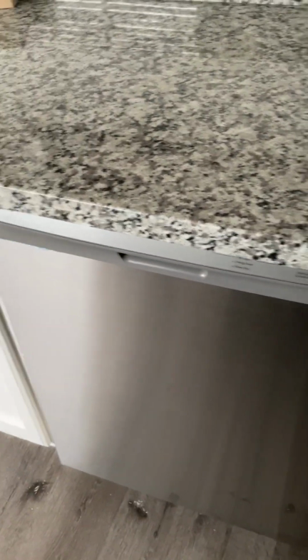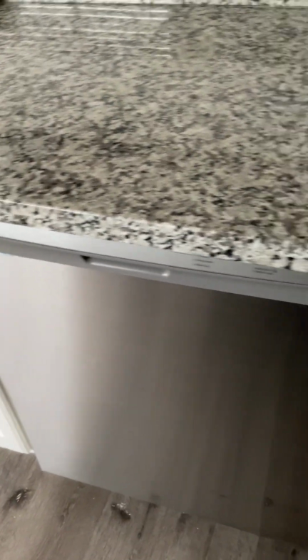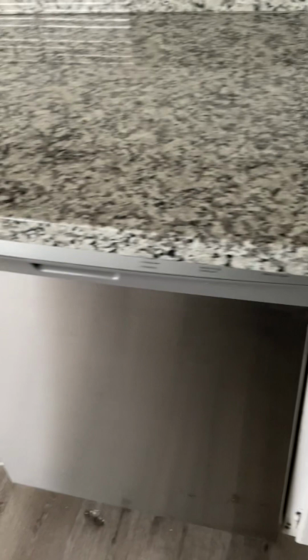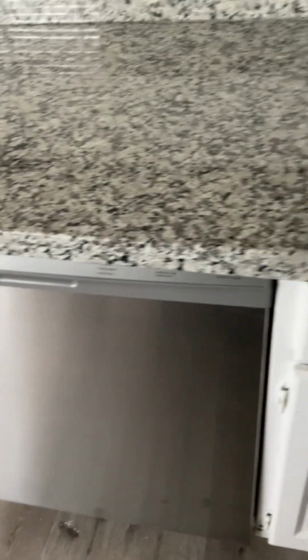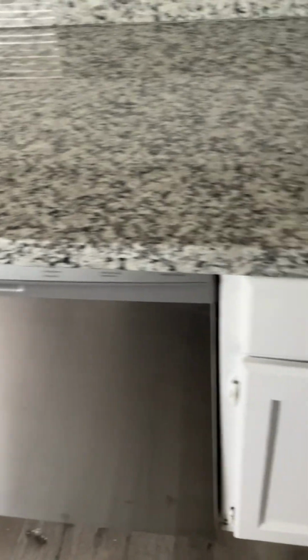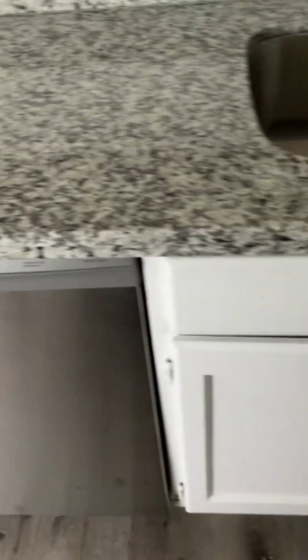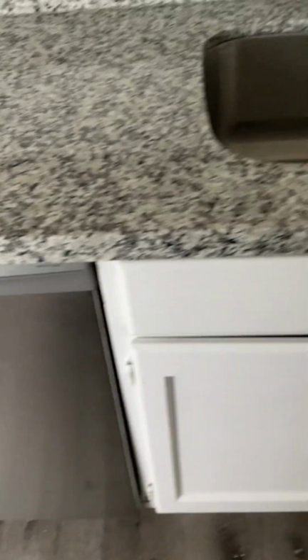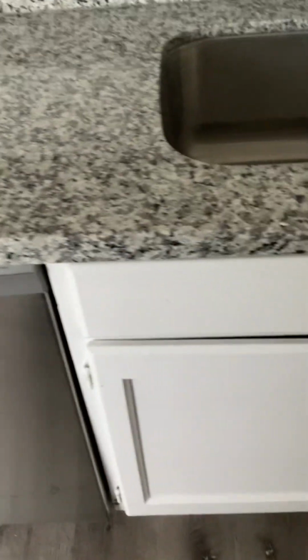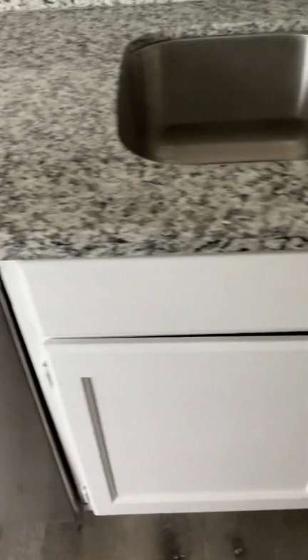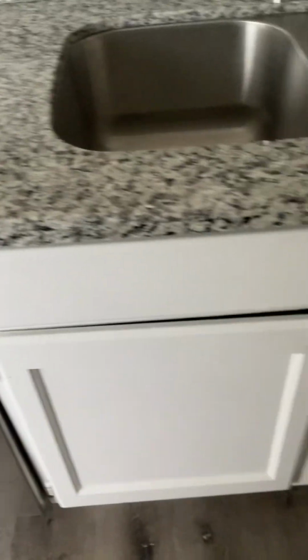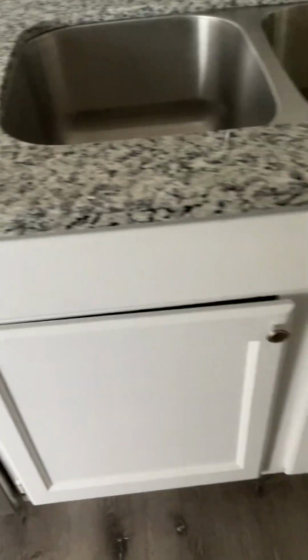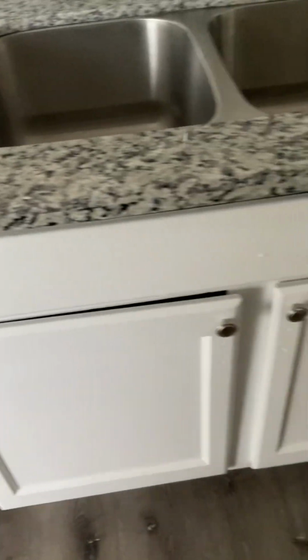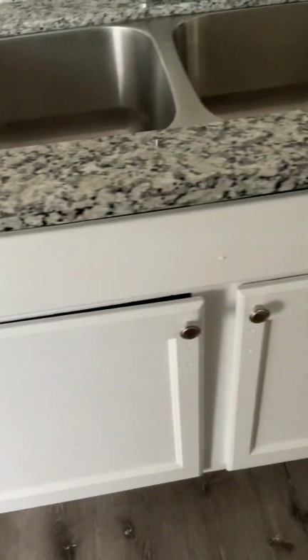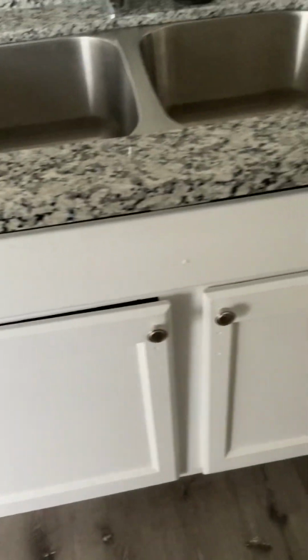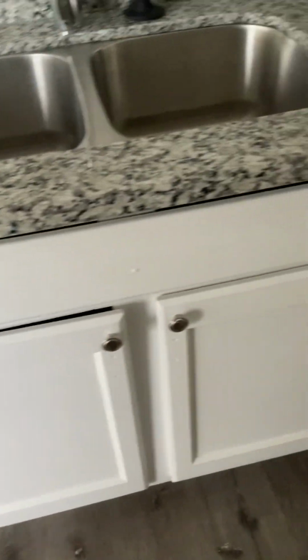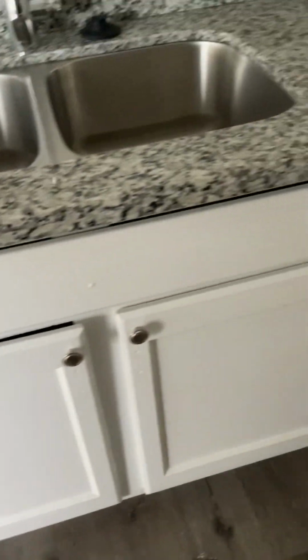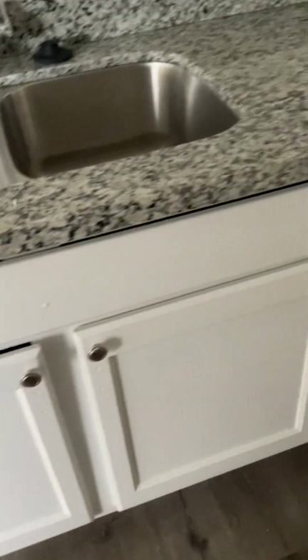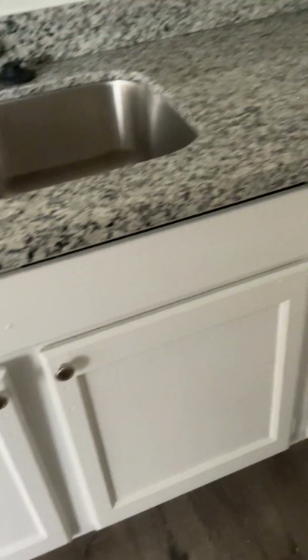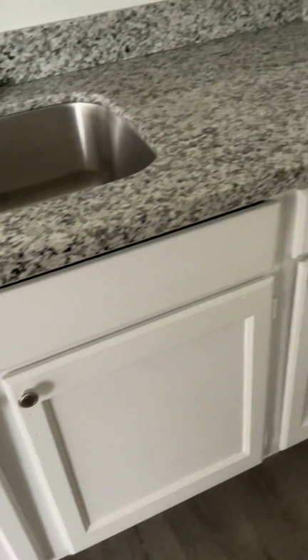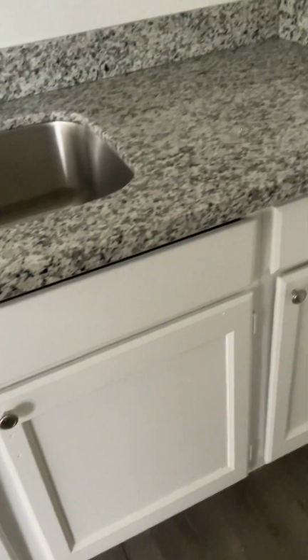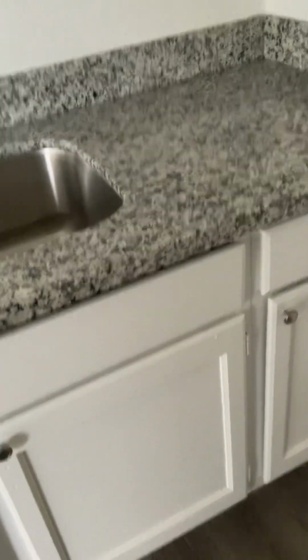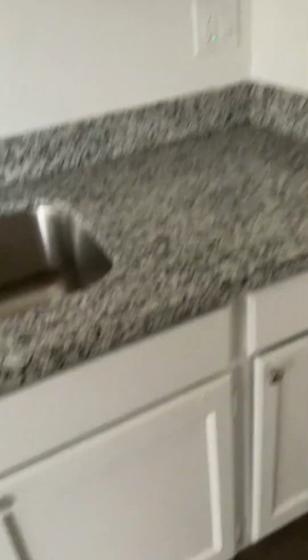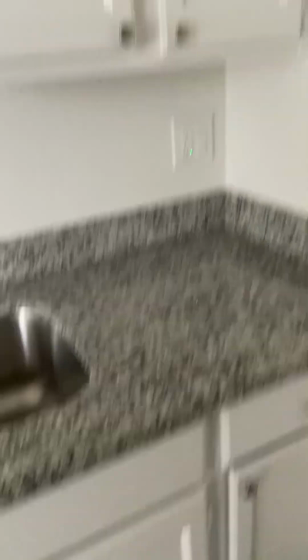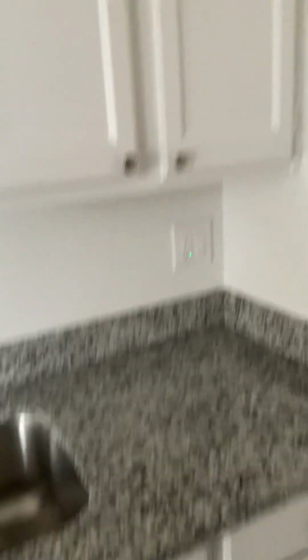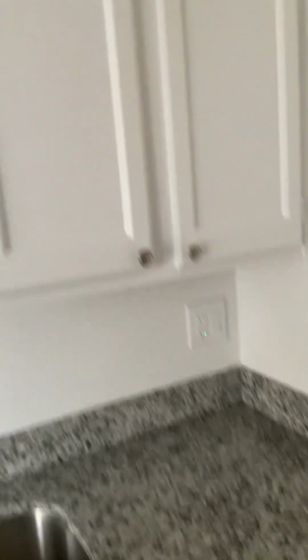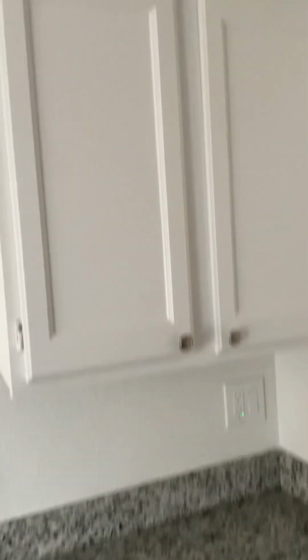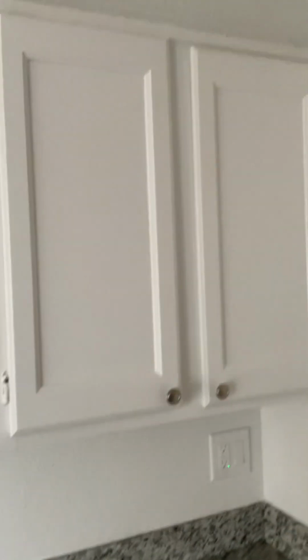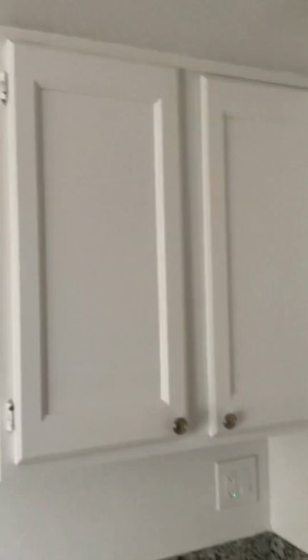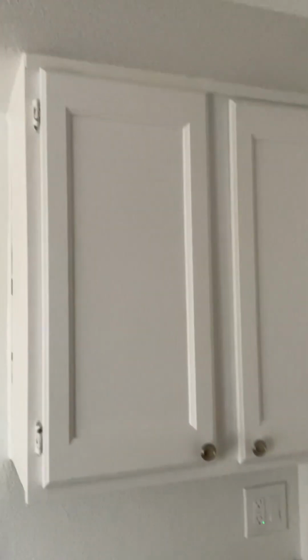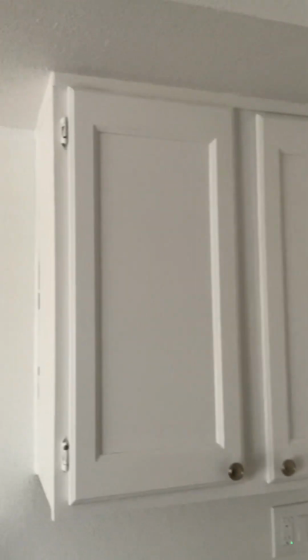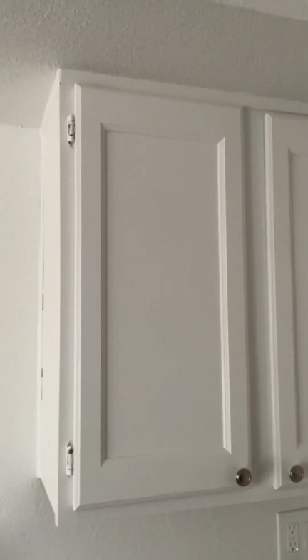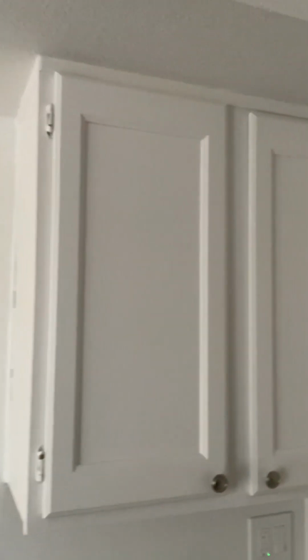The cabinets are okay. Looks like they've been painted, but it'll work.